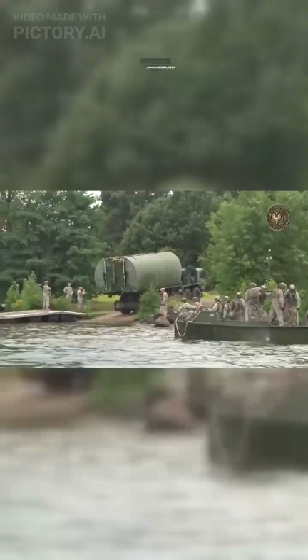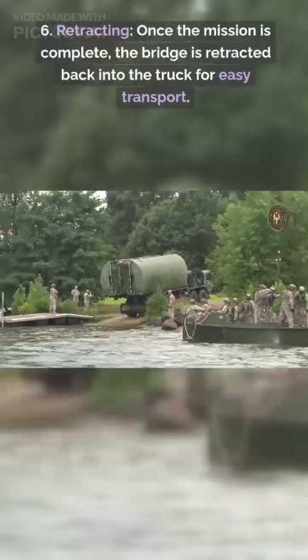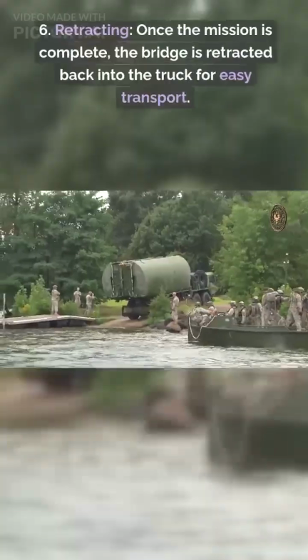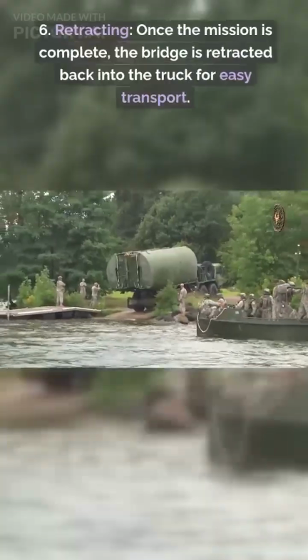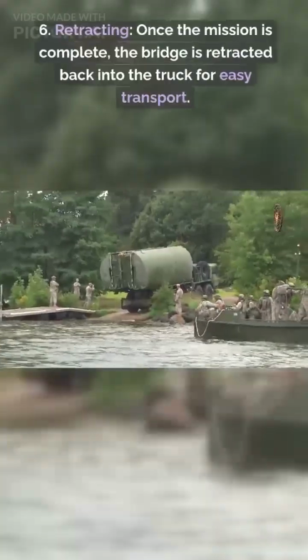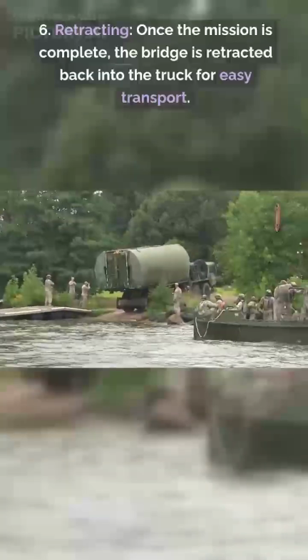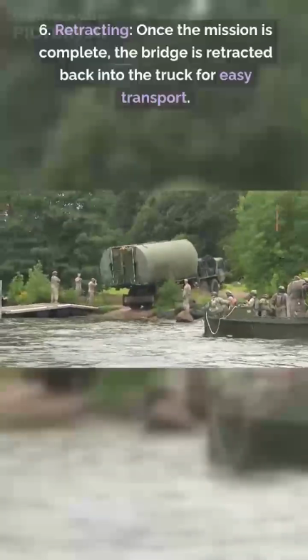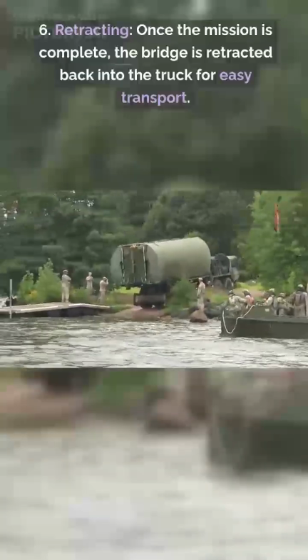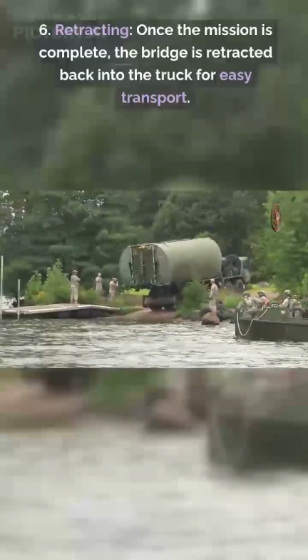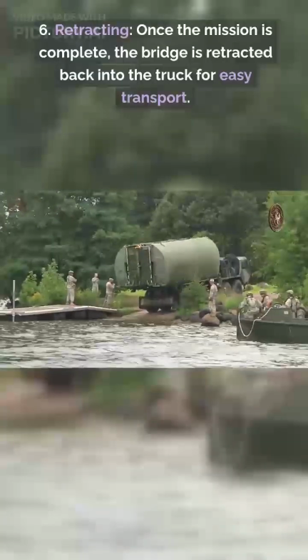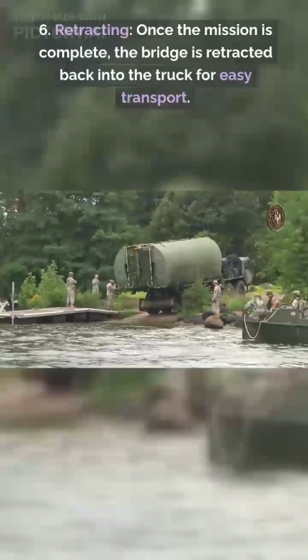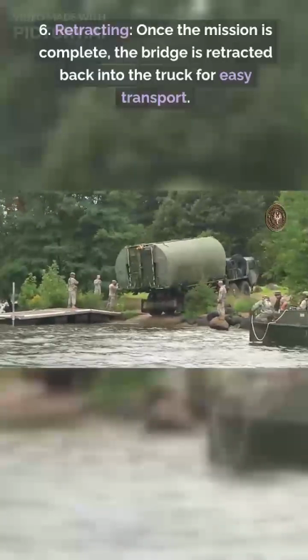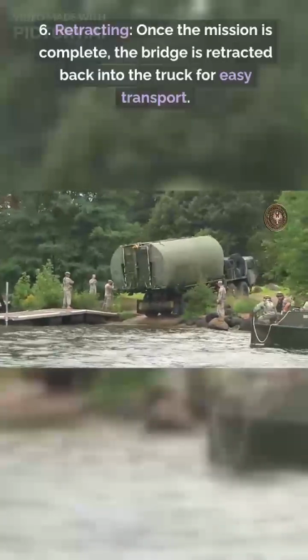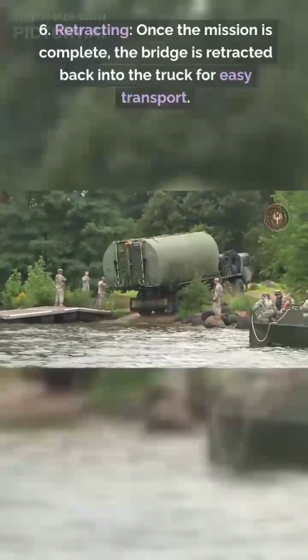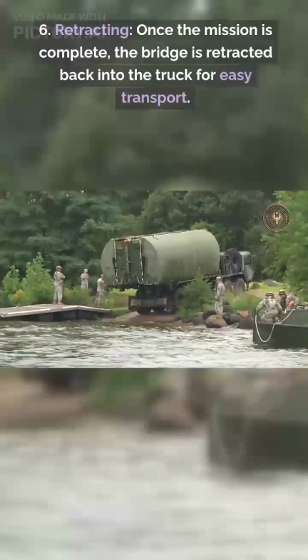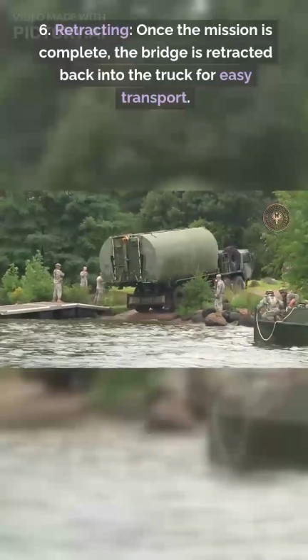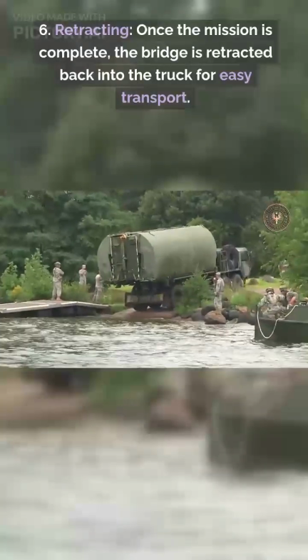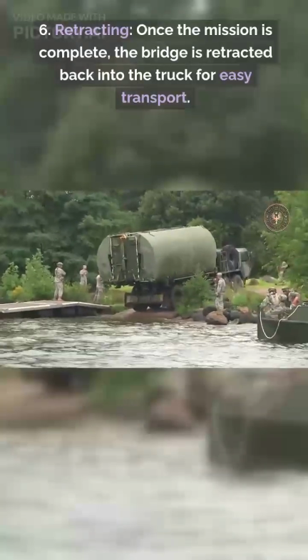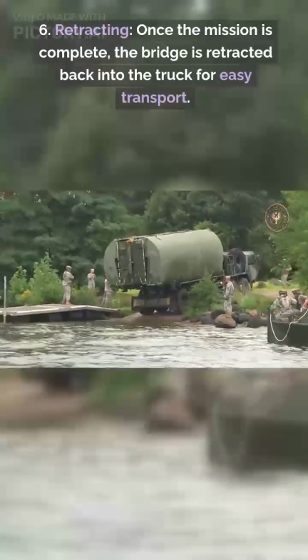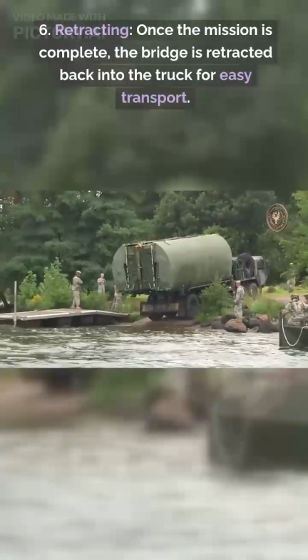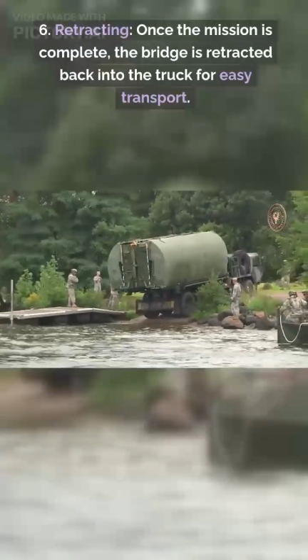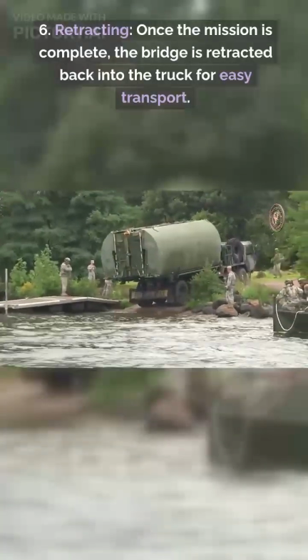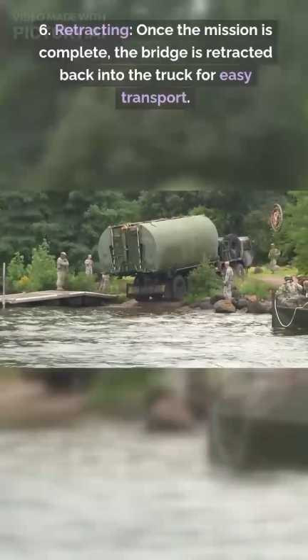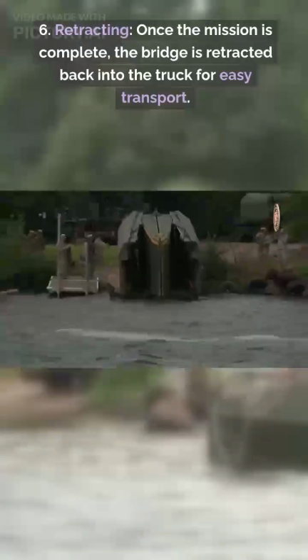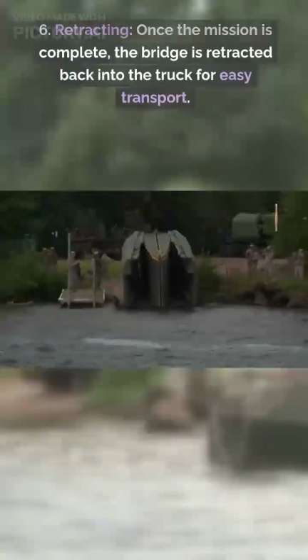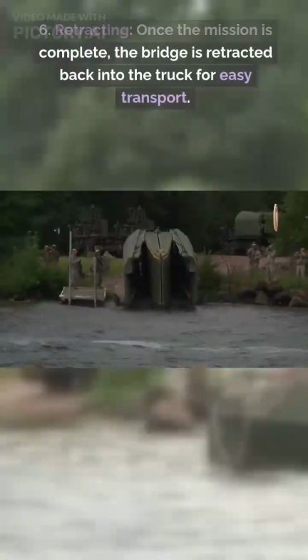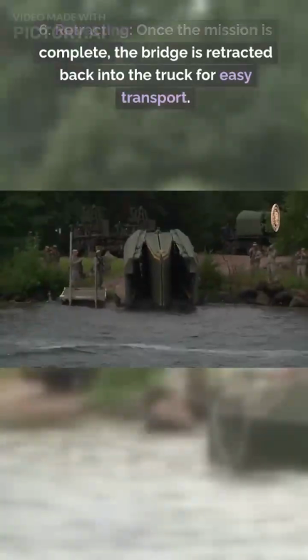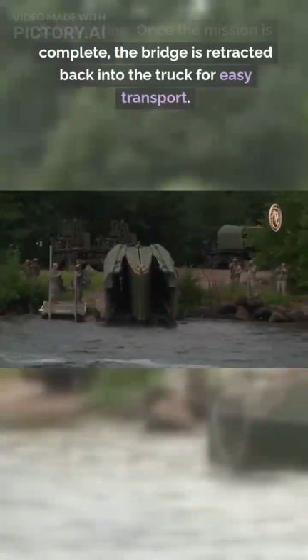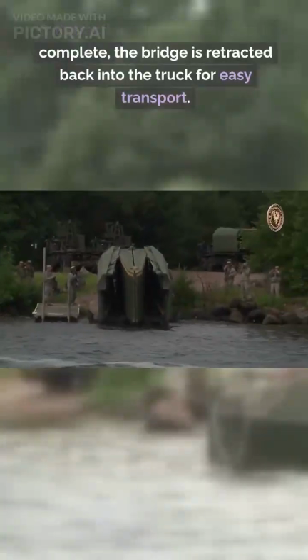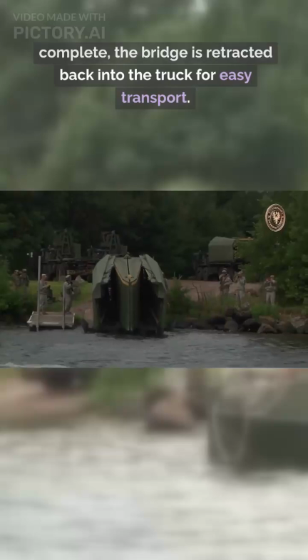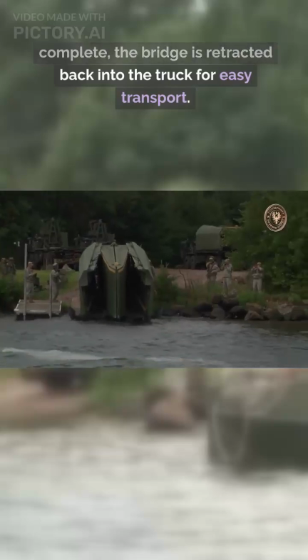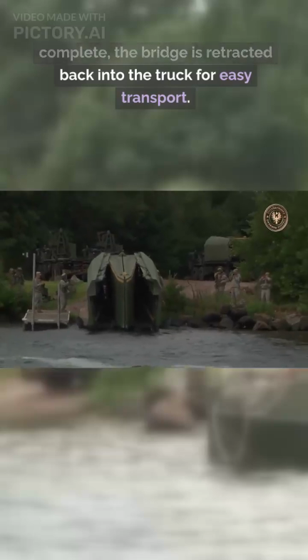Step 6: Retracting. Once the mission is complete, the bridge is retracted back into the truck for easy transport.